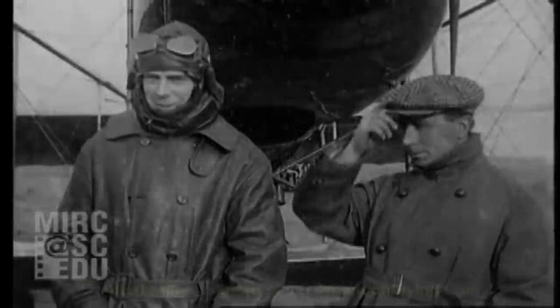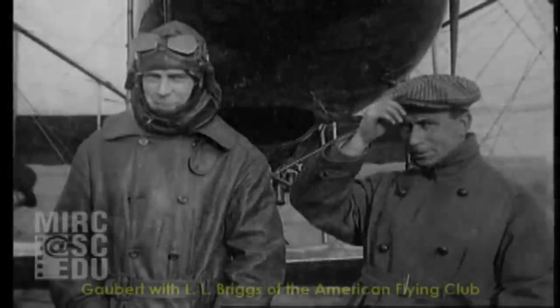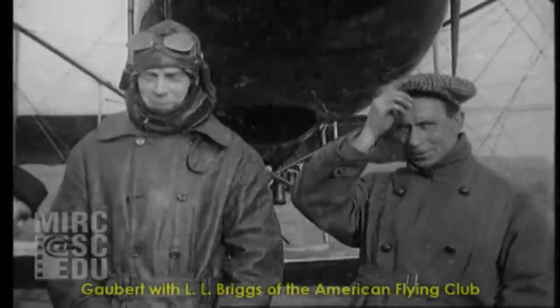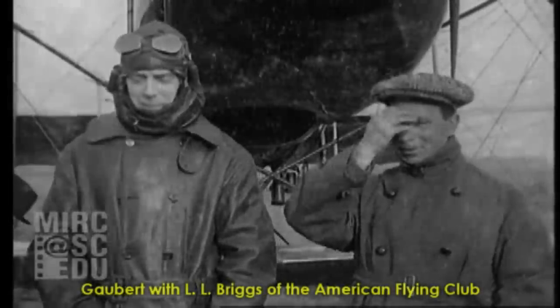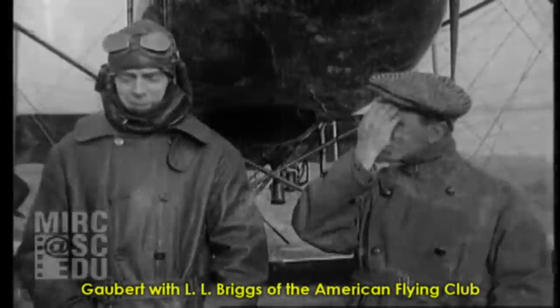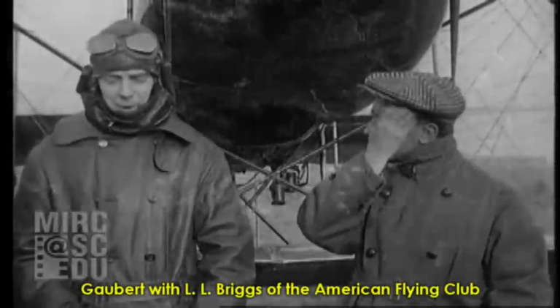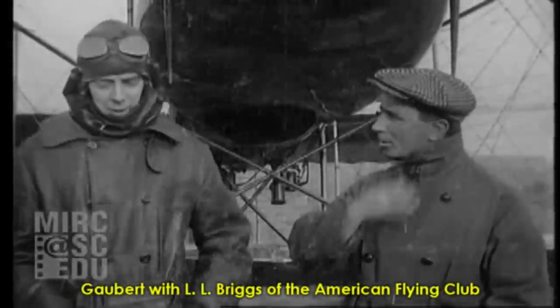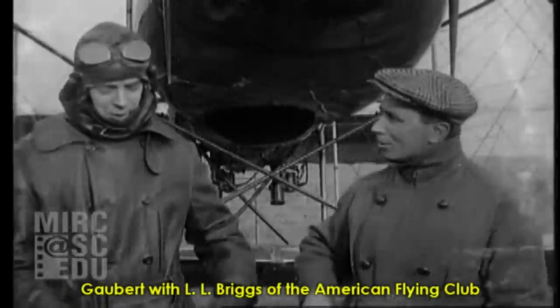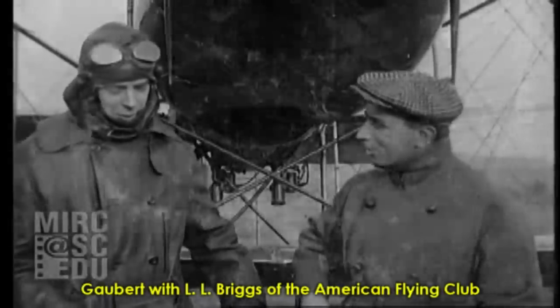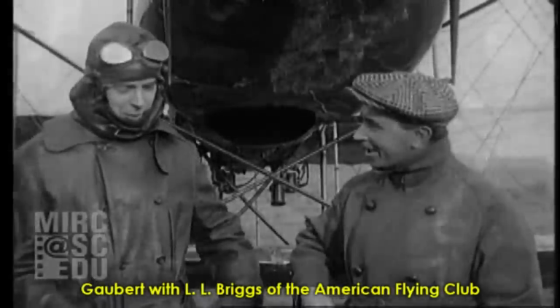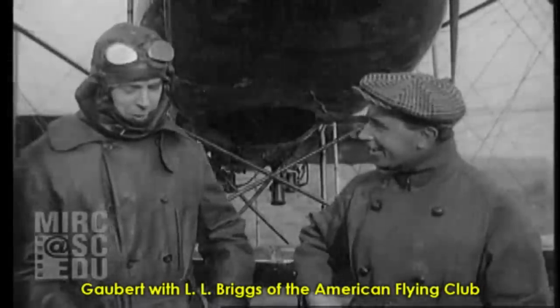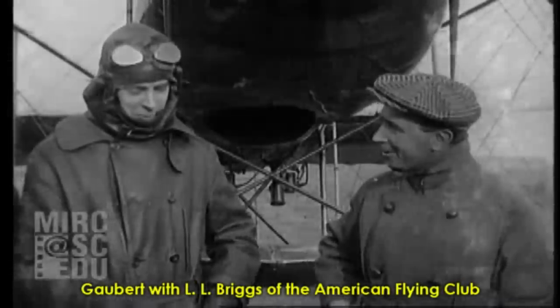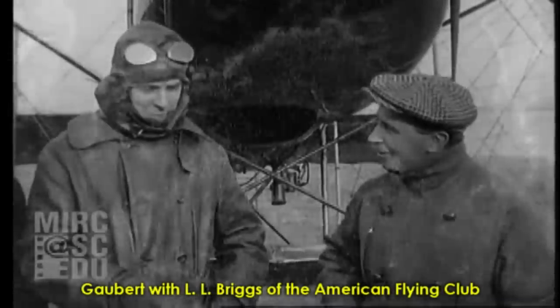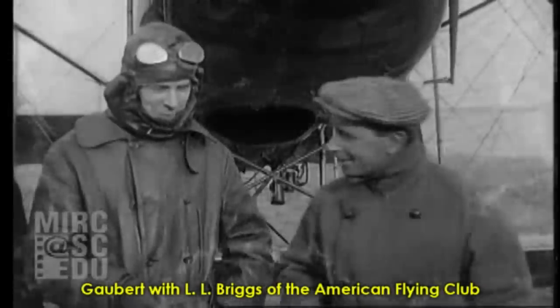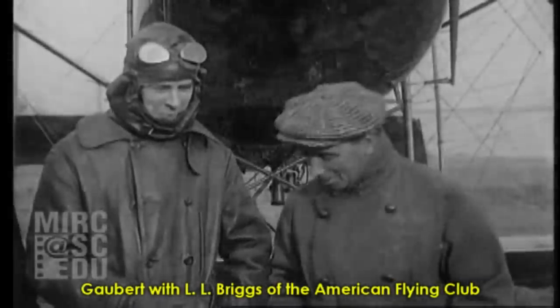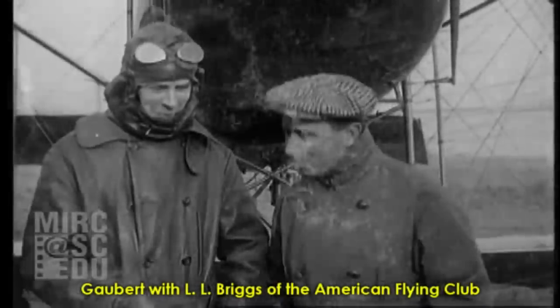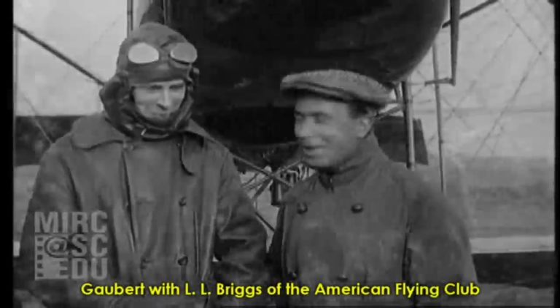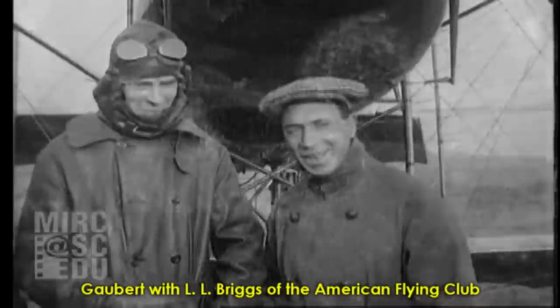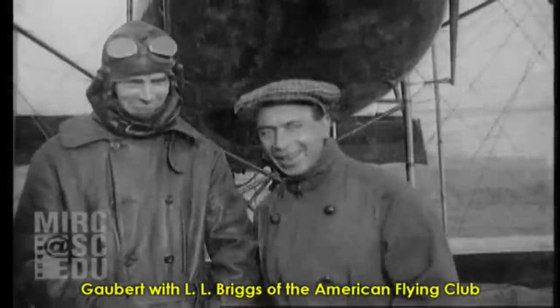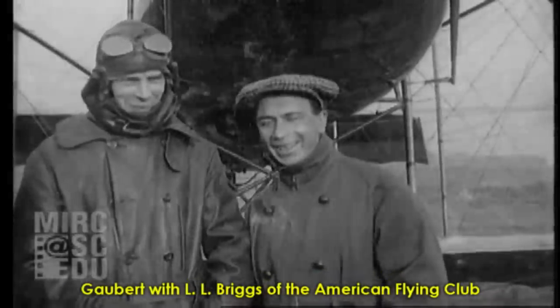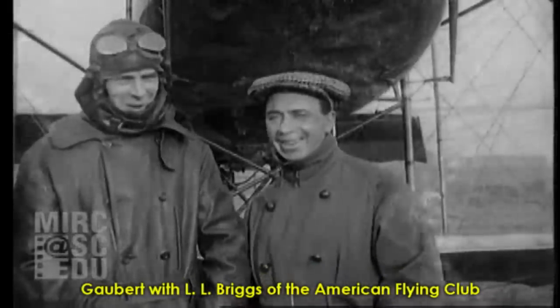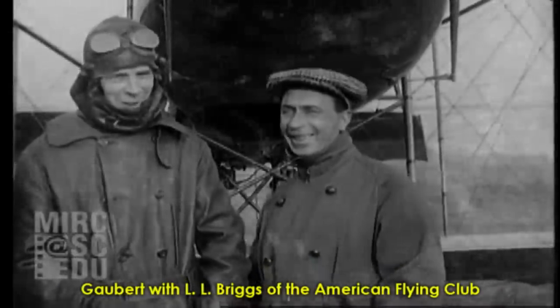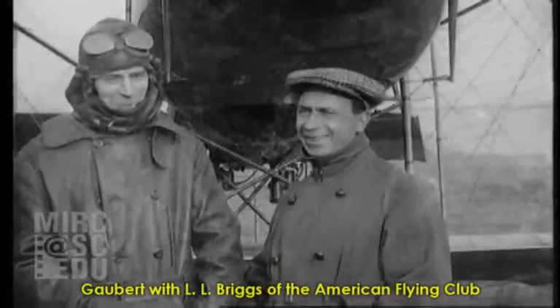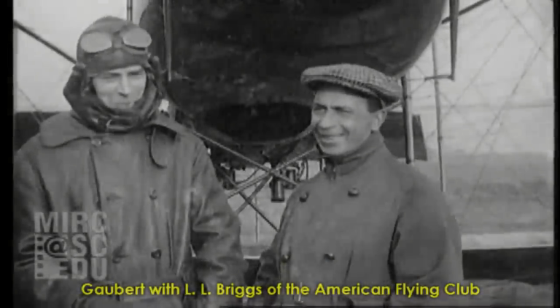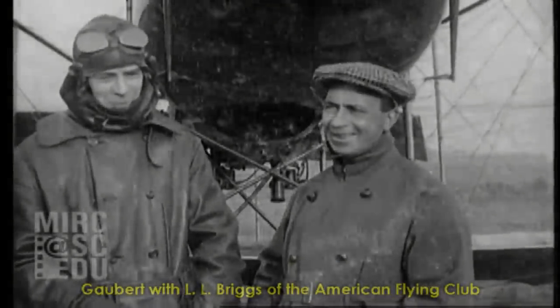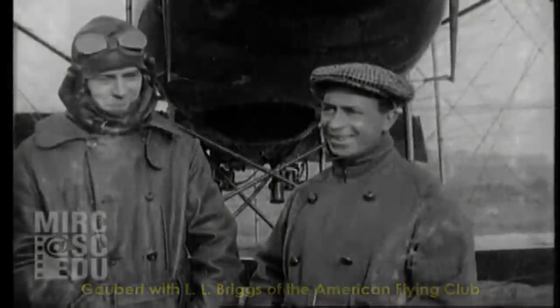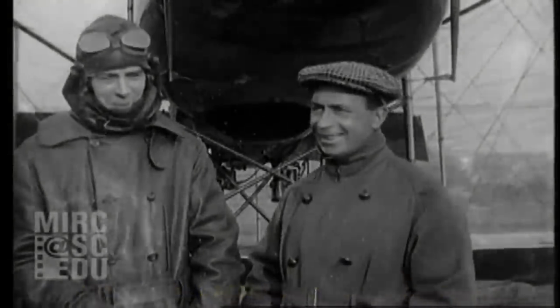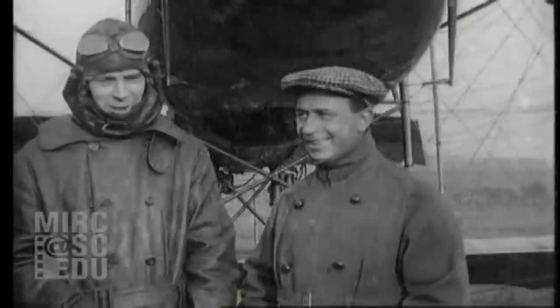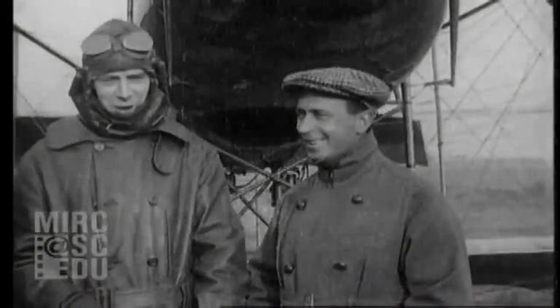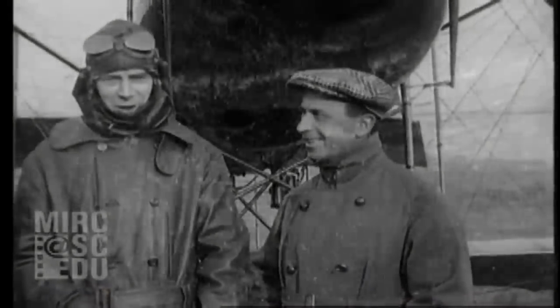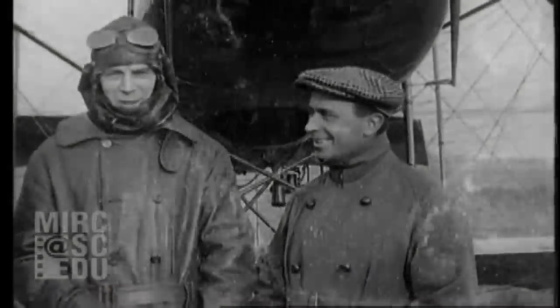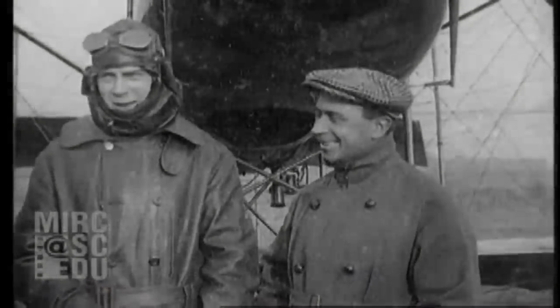Gobert and his family returned to France a few years later, saying he needed a more modern airplane to compete in the American market.